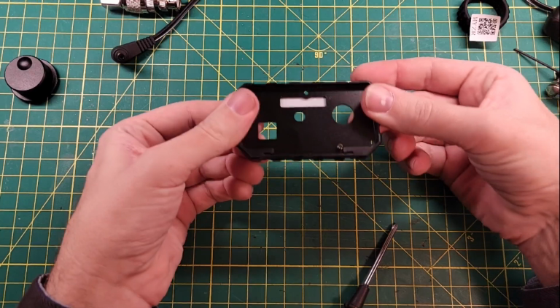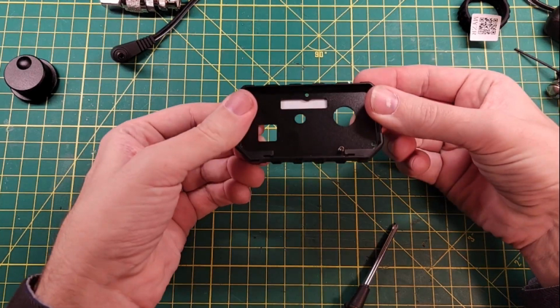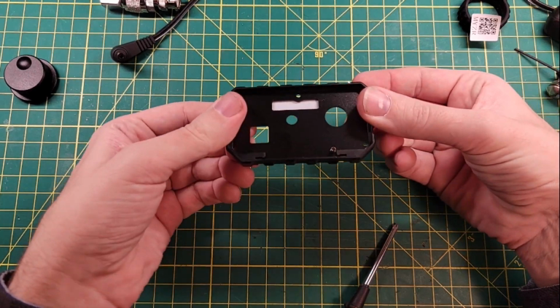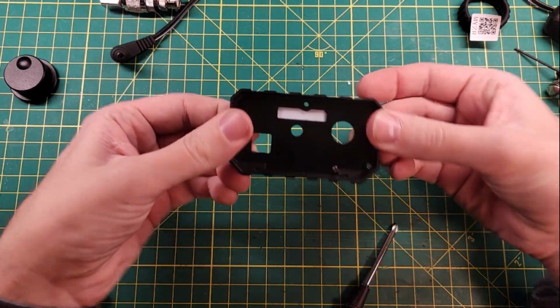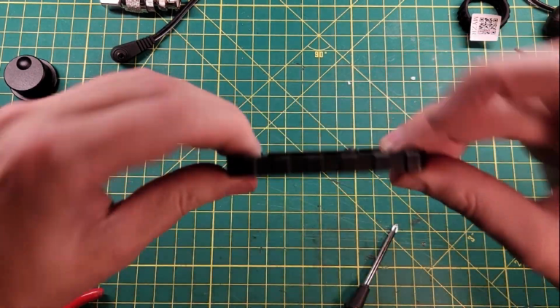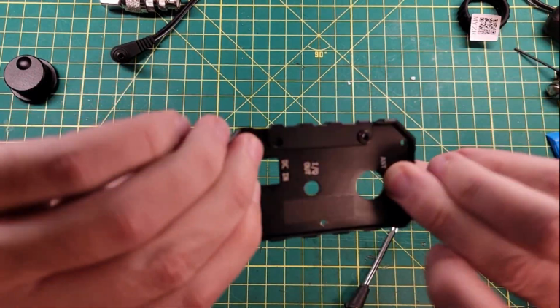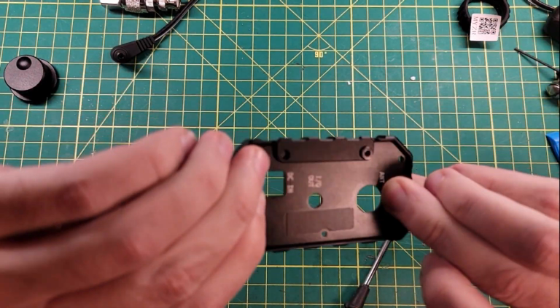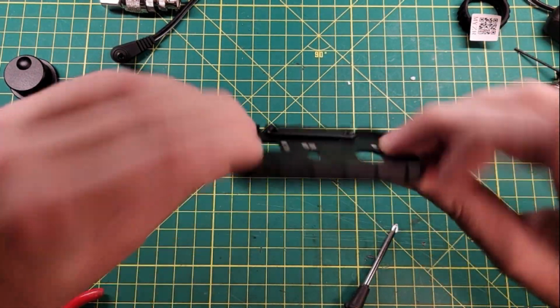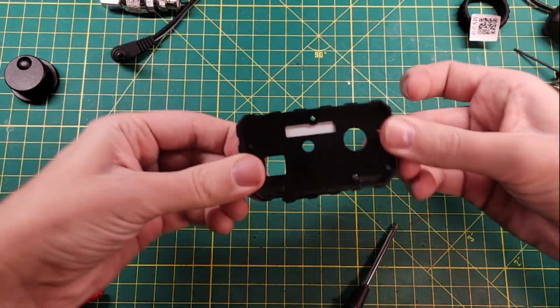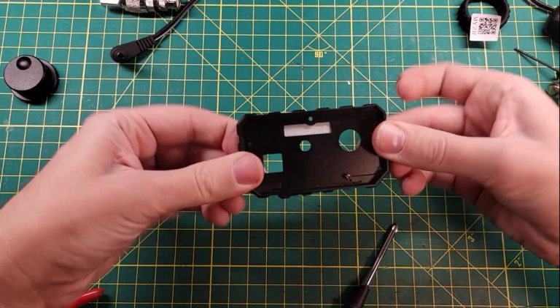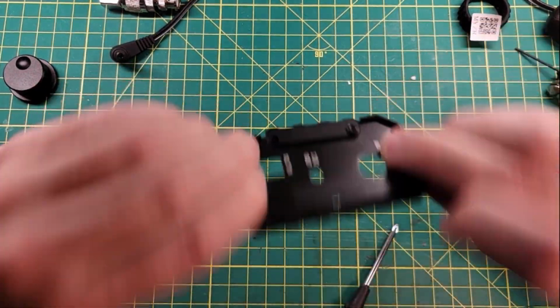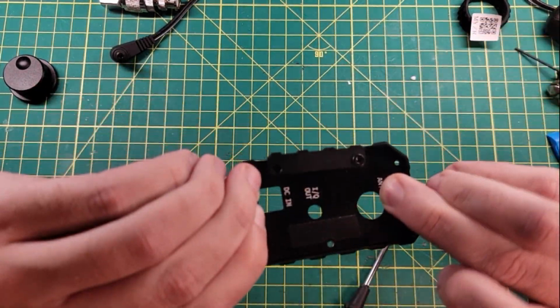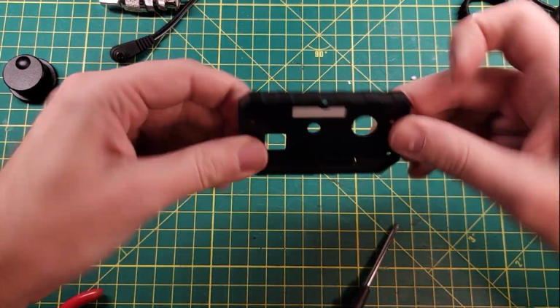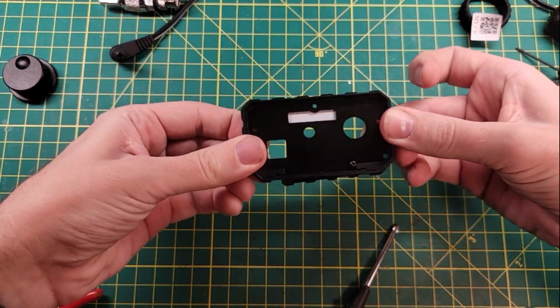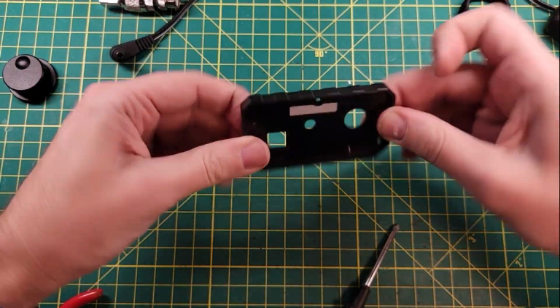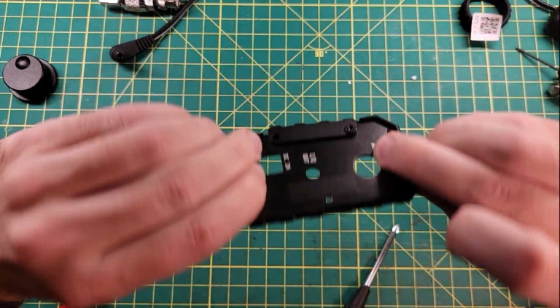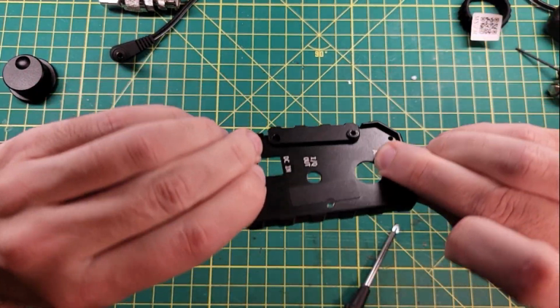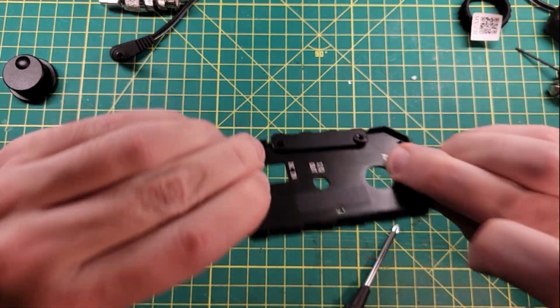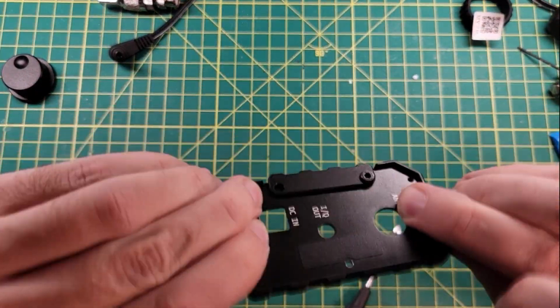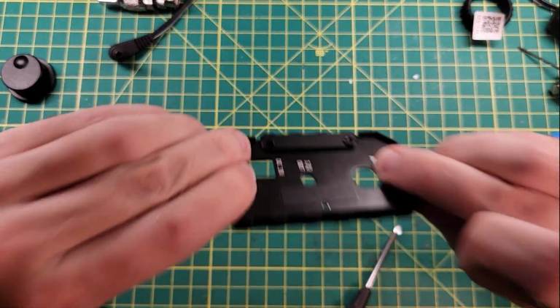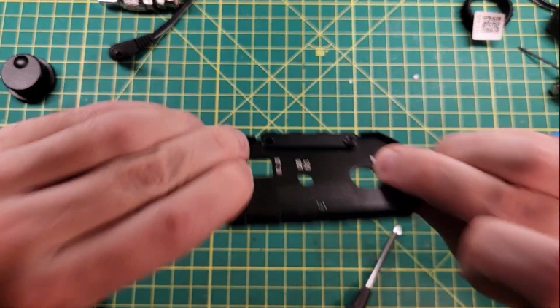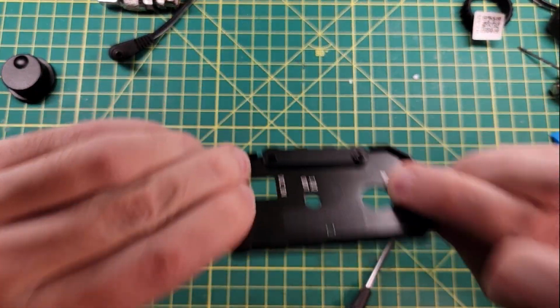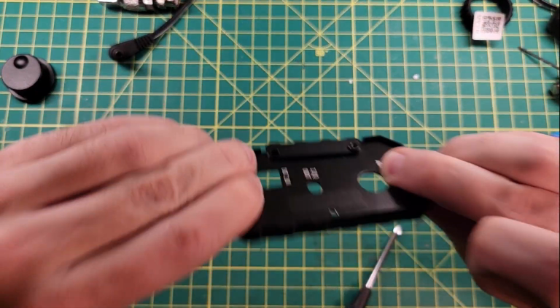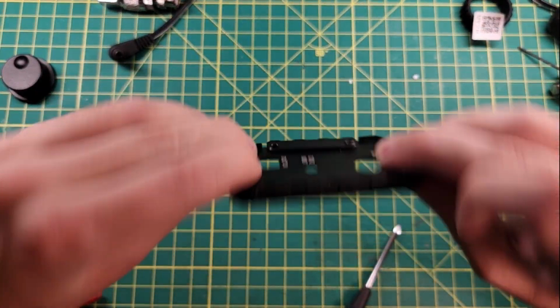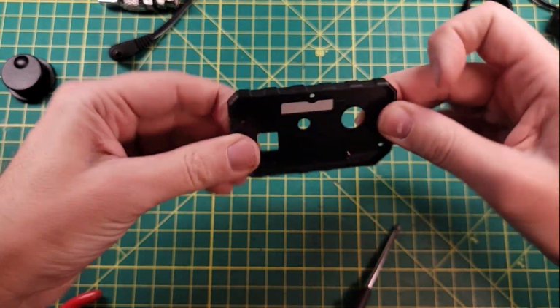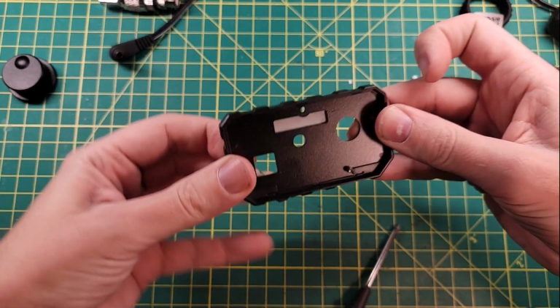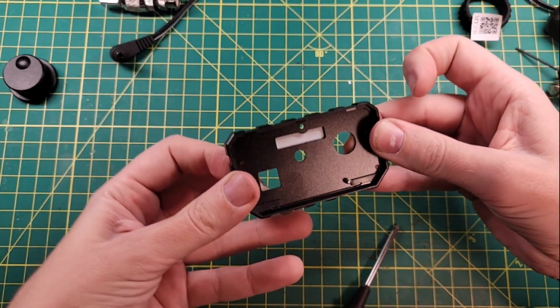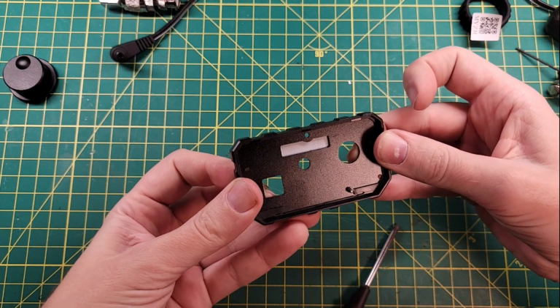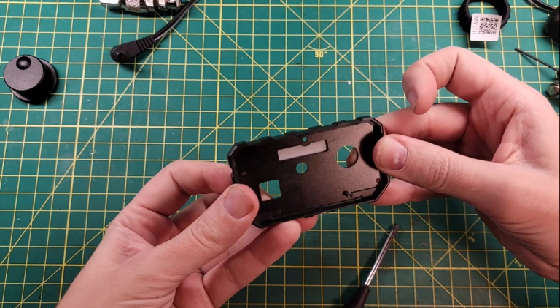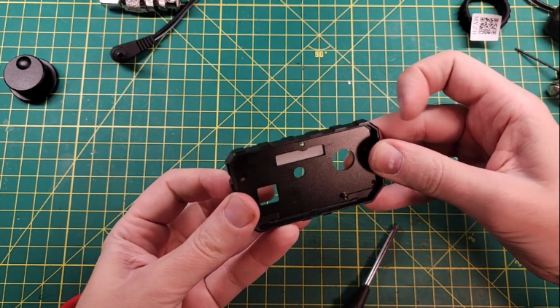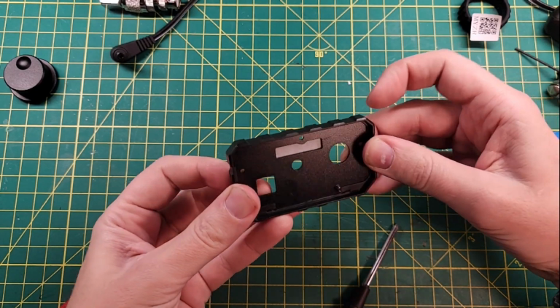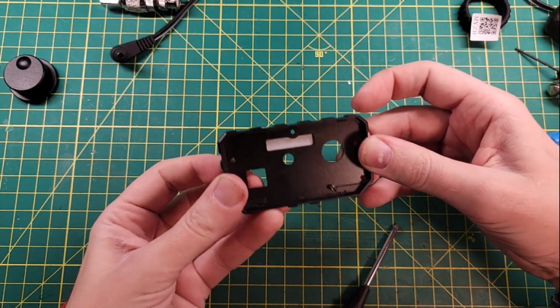And then once it's in place, you can turn it over without losing the ball bearing. So, good to go there.